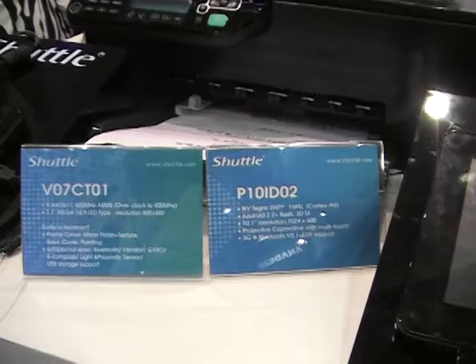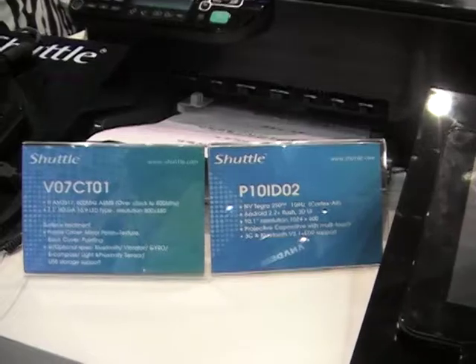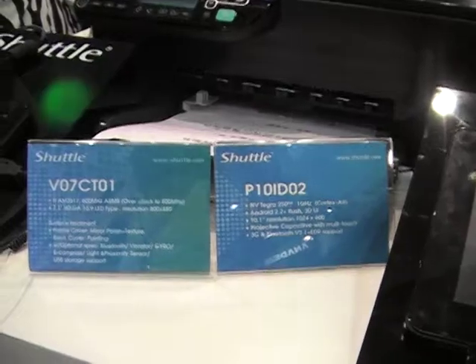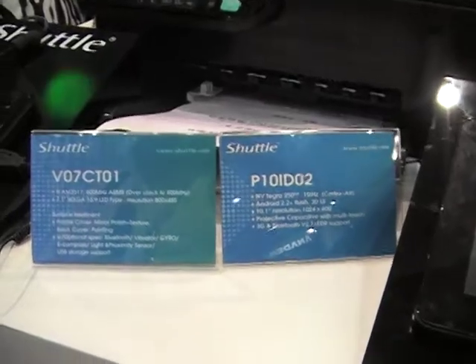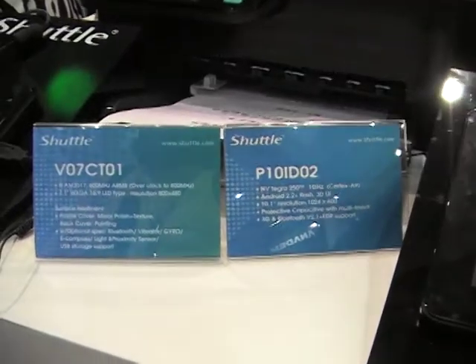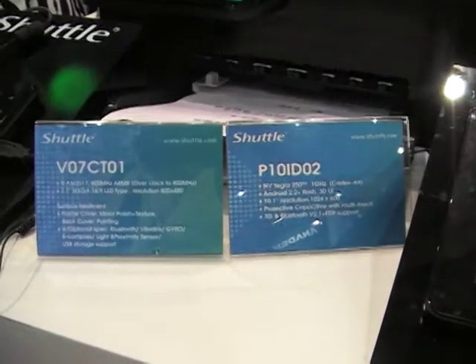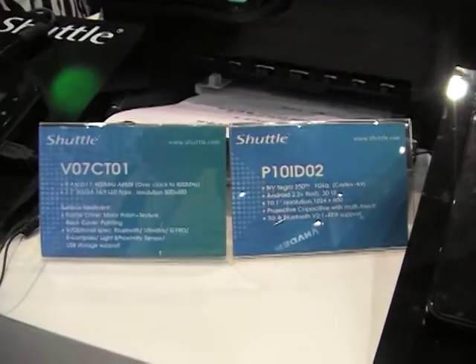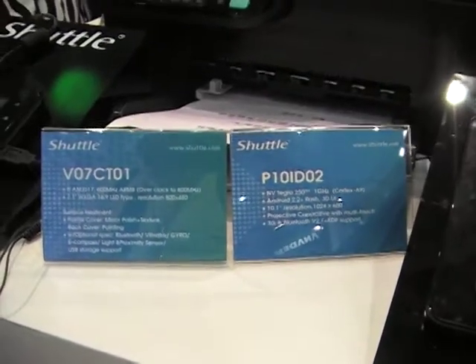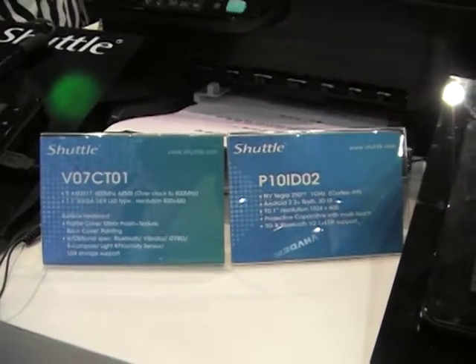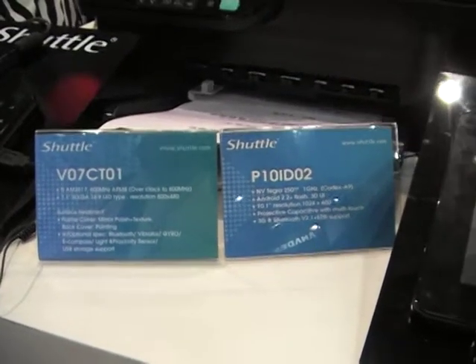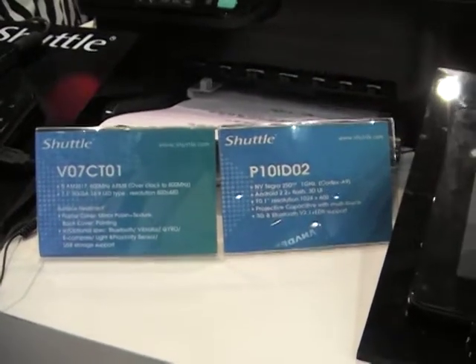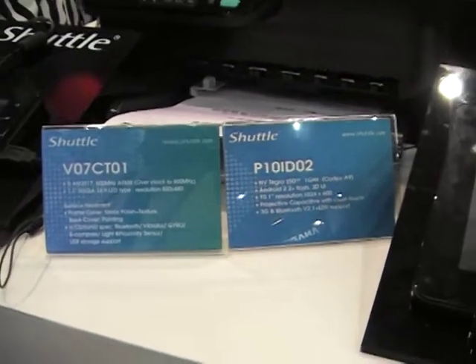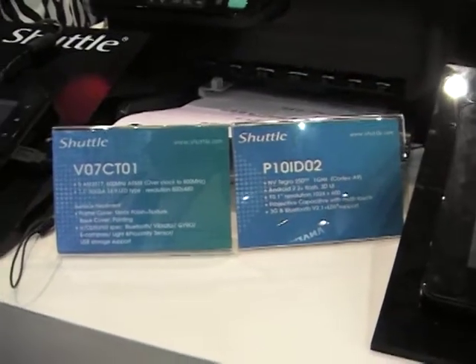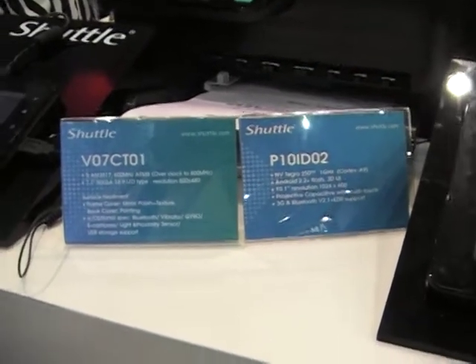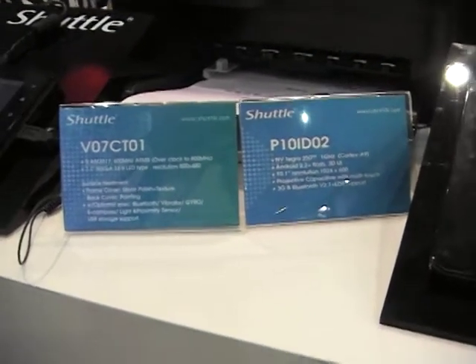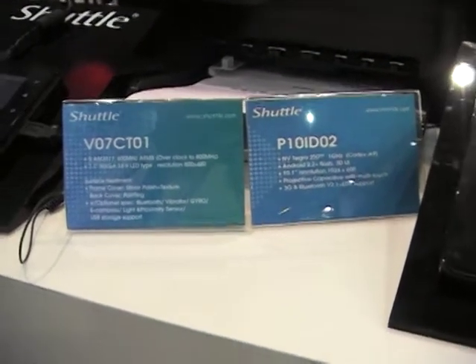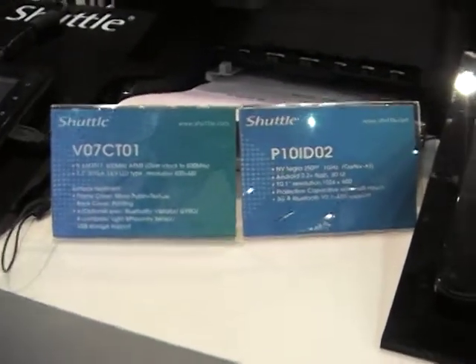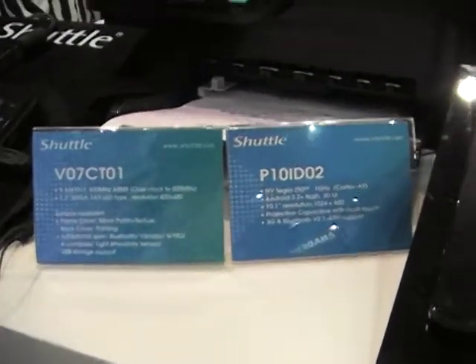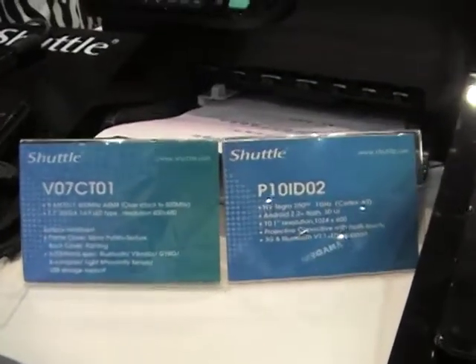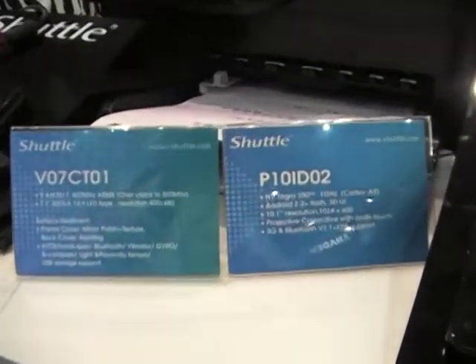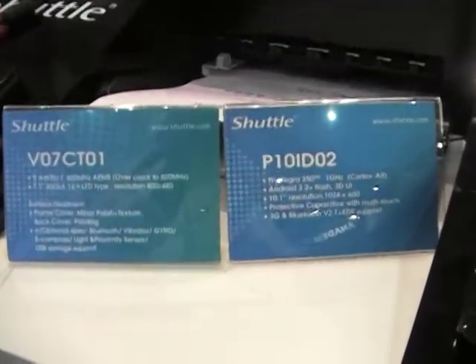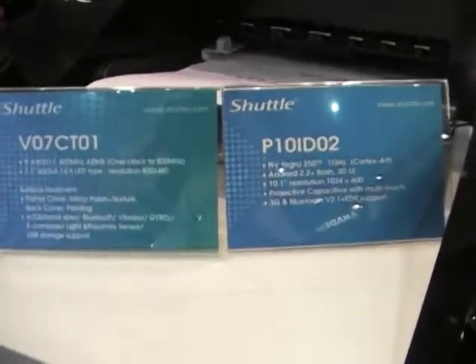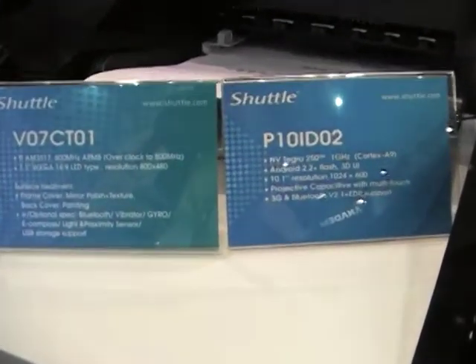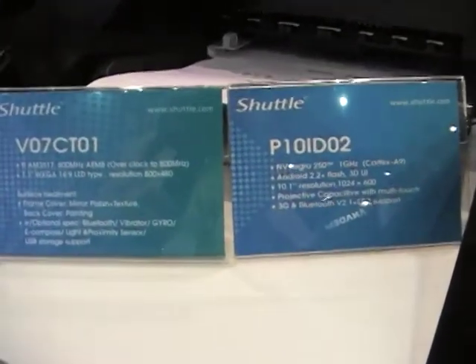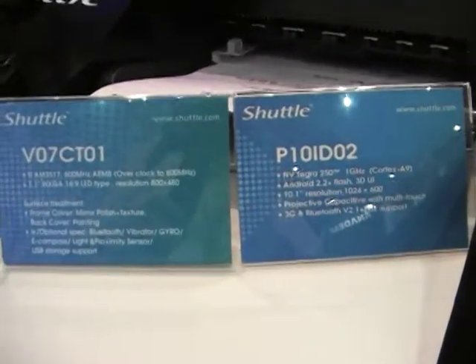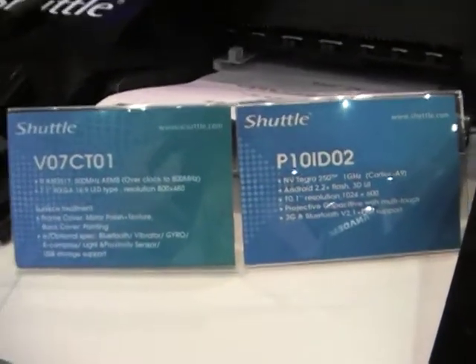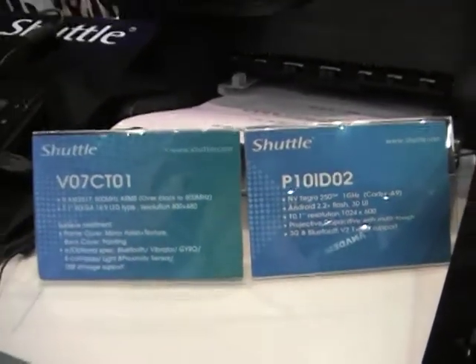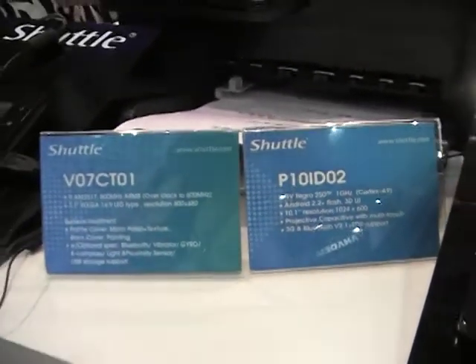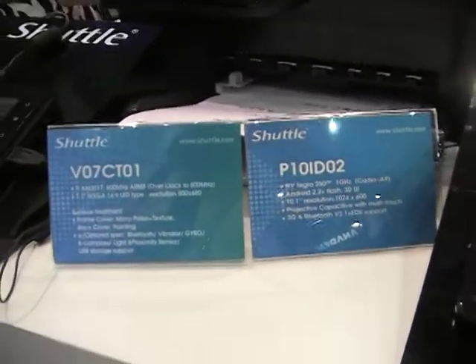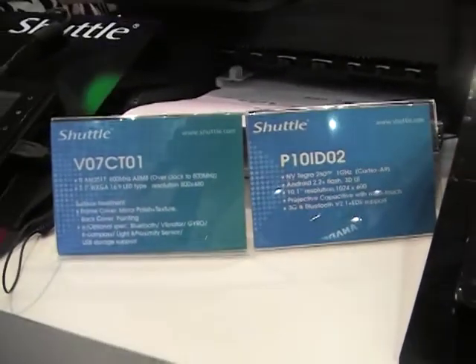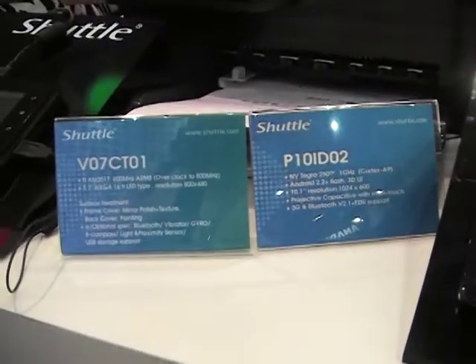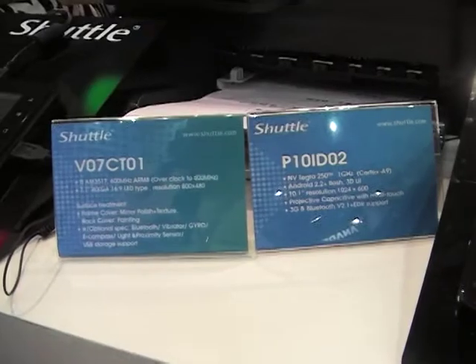I'm here at Computex Day 3, KIP69 at Overclock.net.